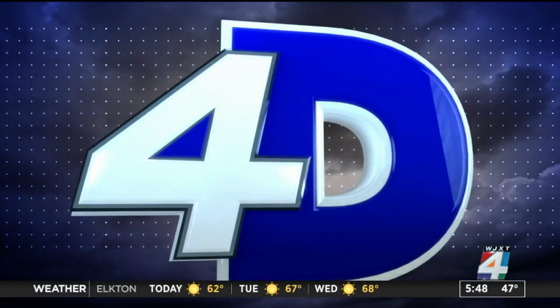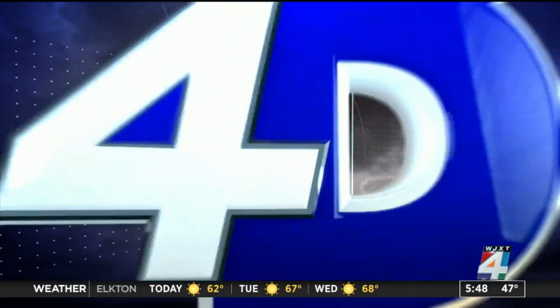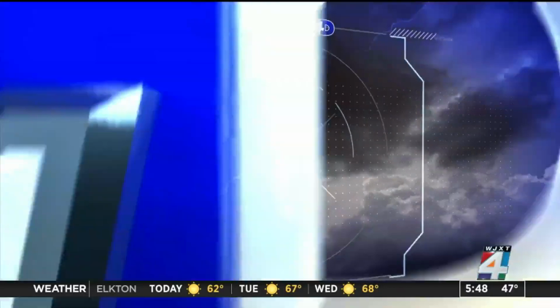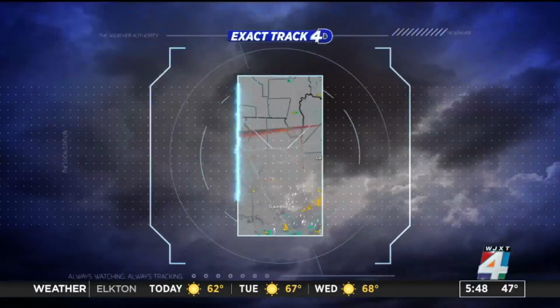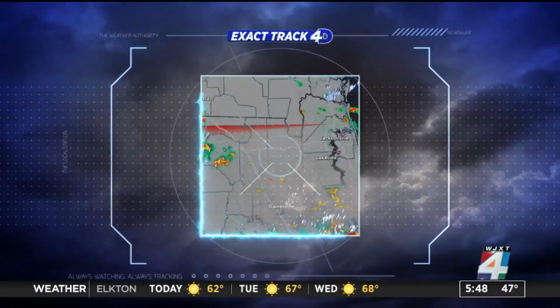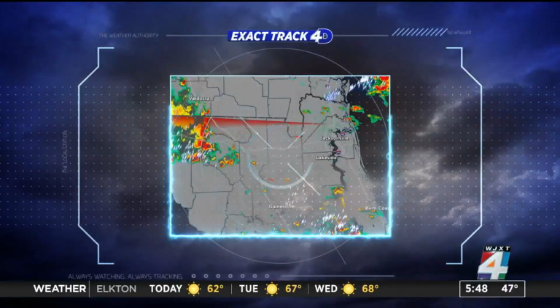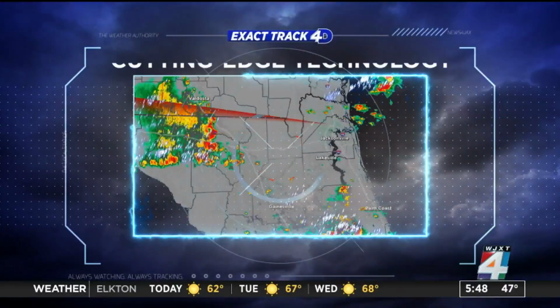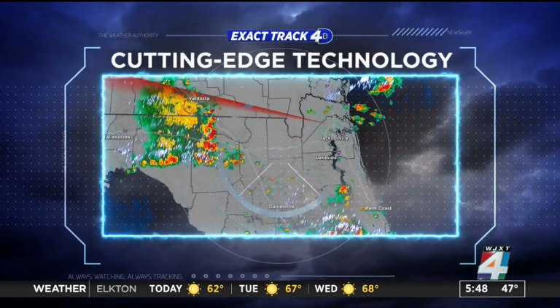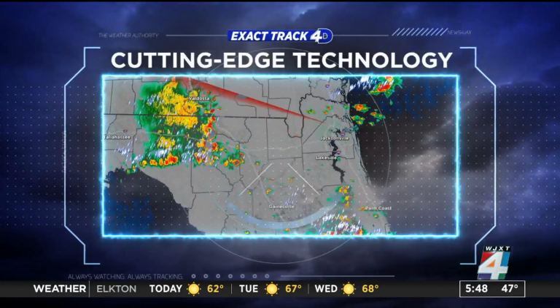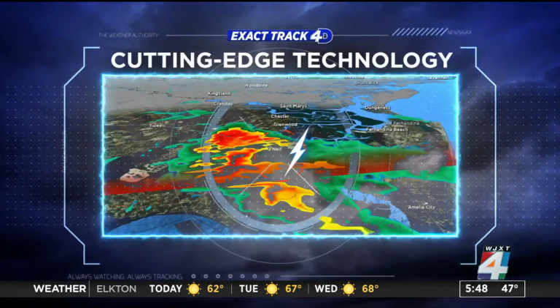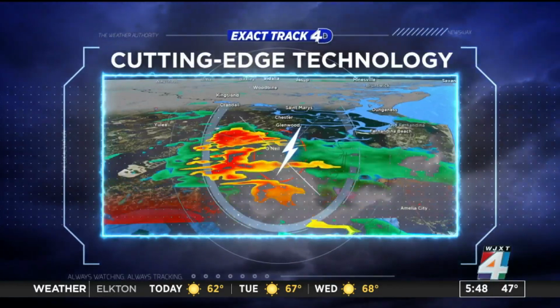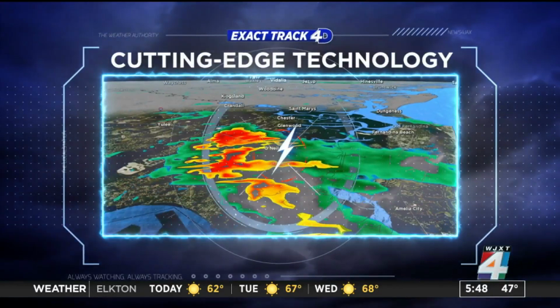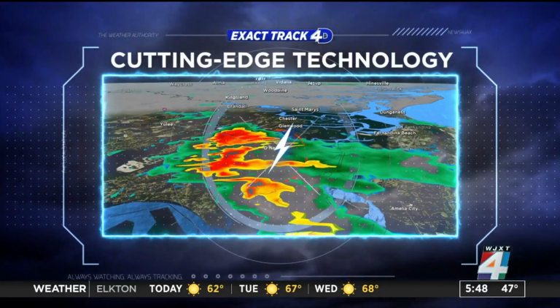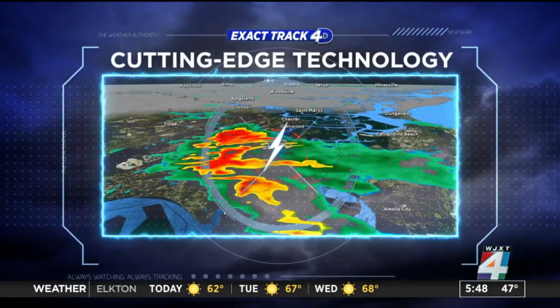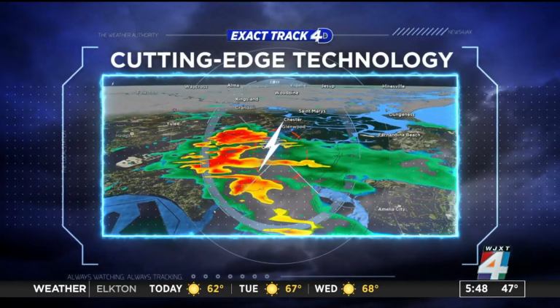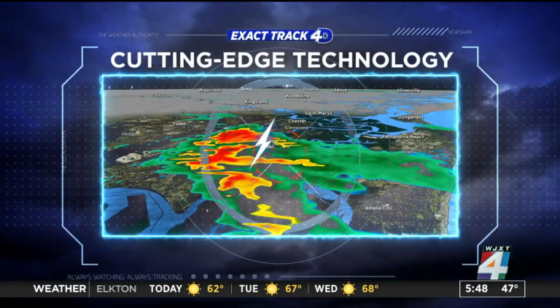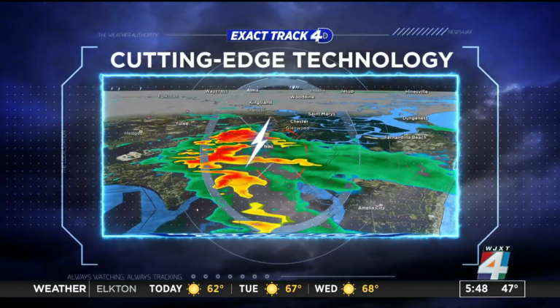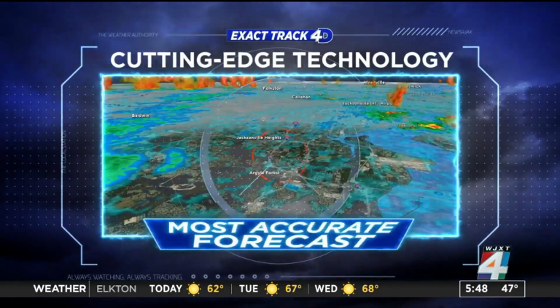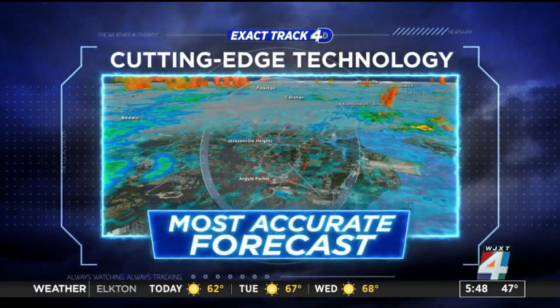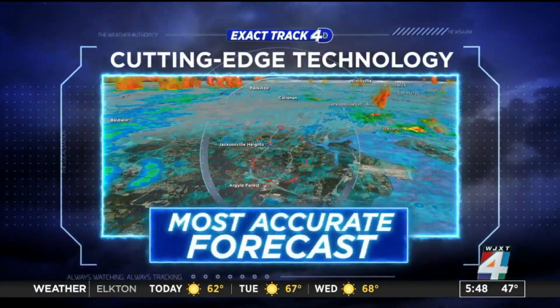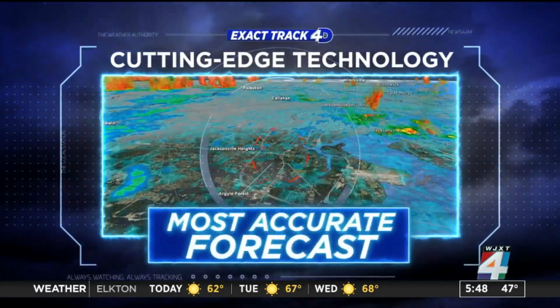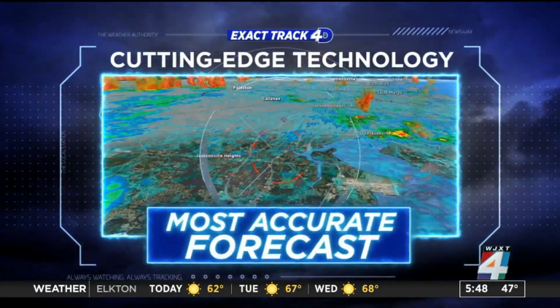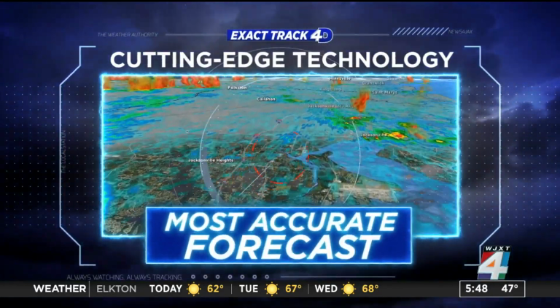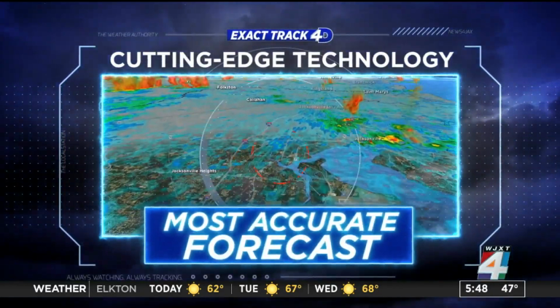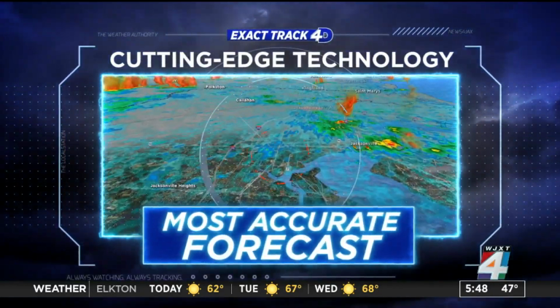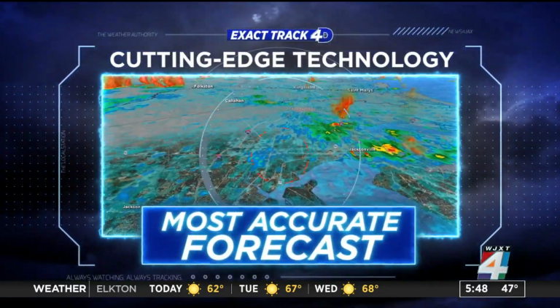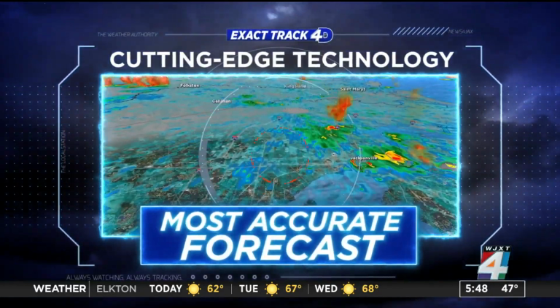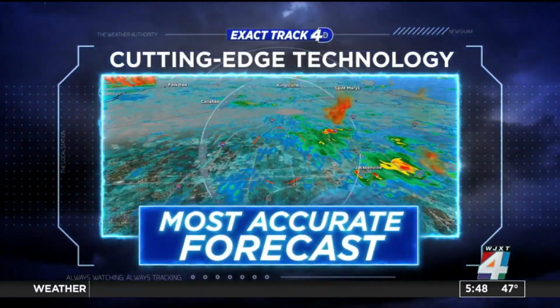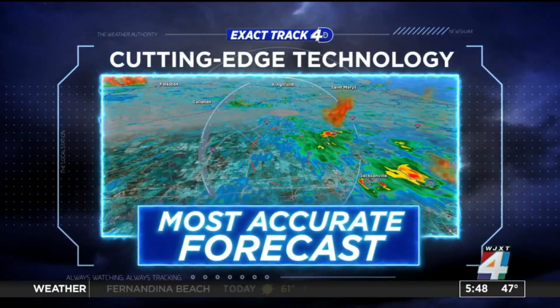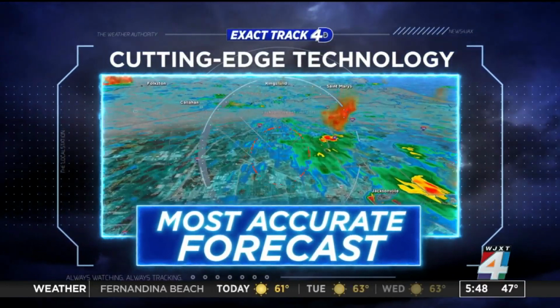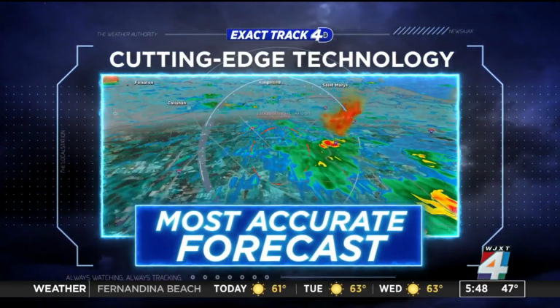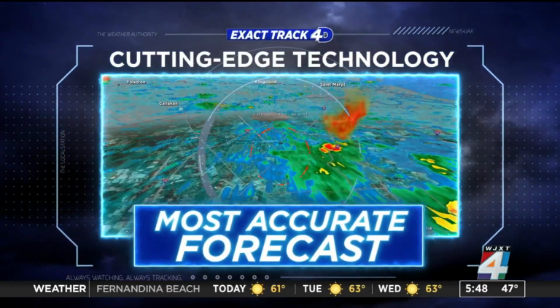Zach's Track 4D, cutting-edge technology, giving you the most accurate forecast down to your street.